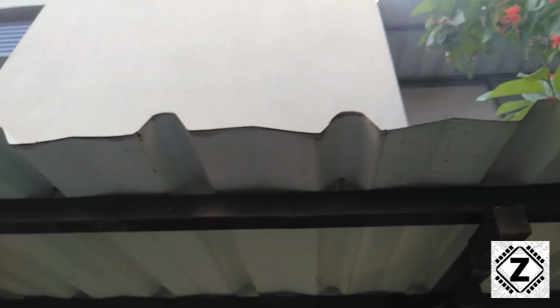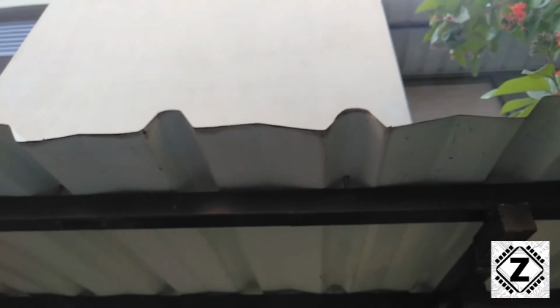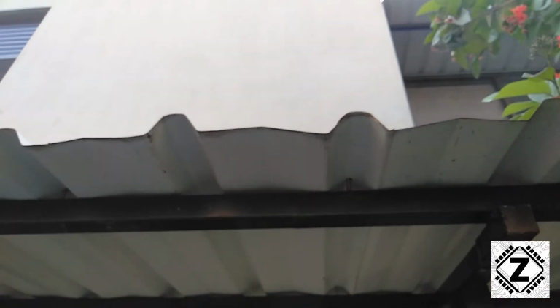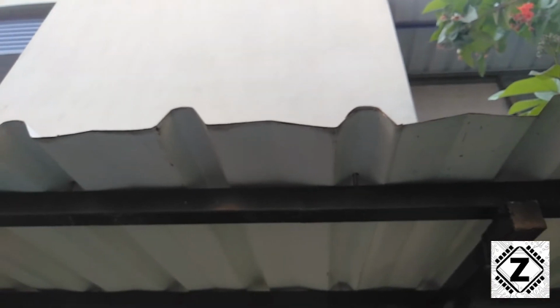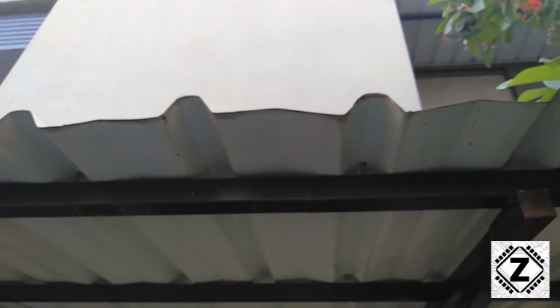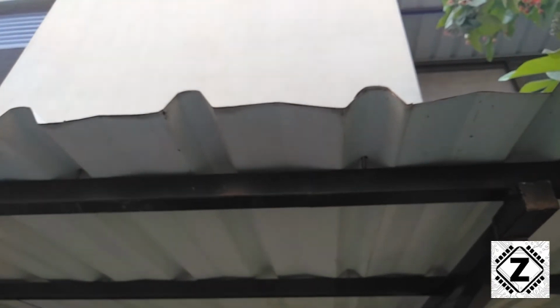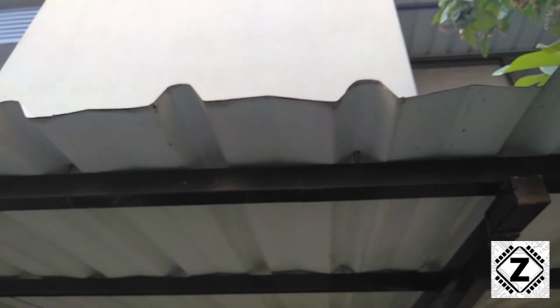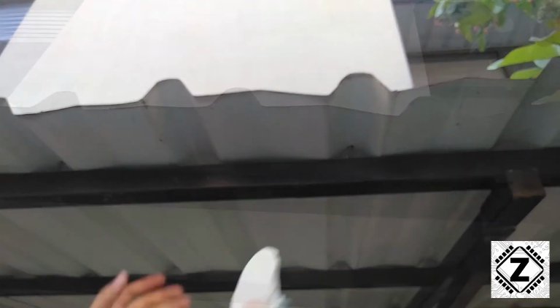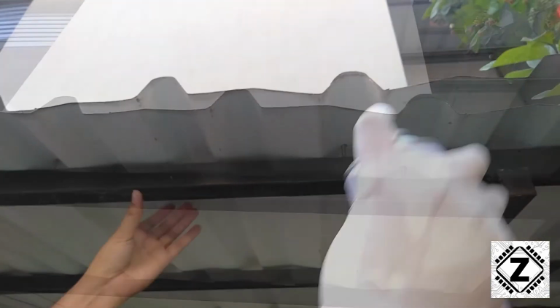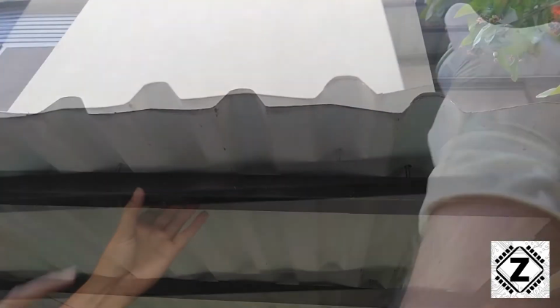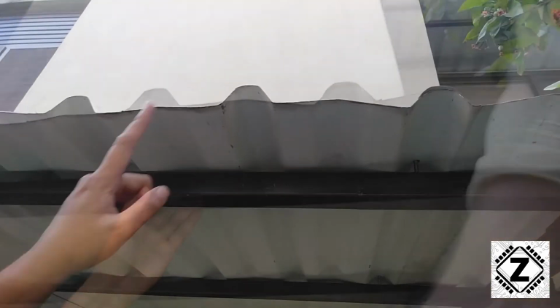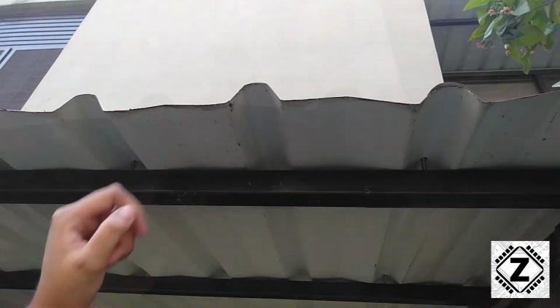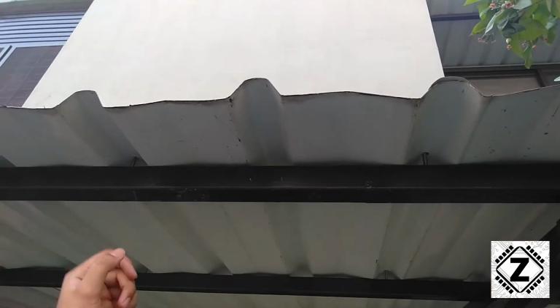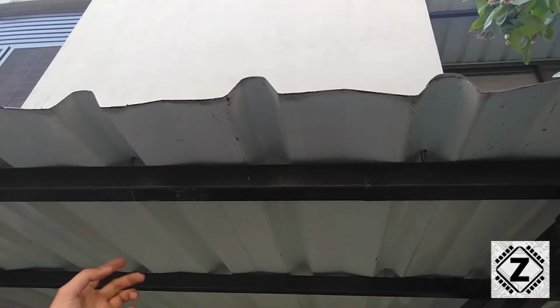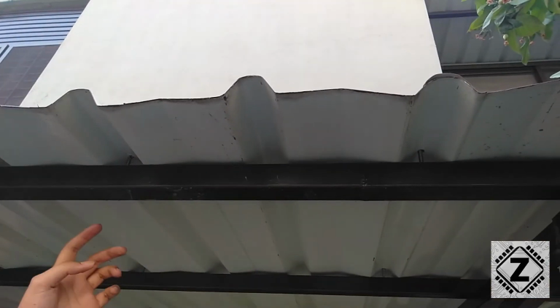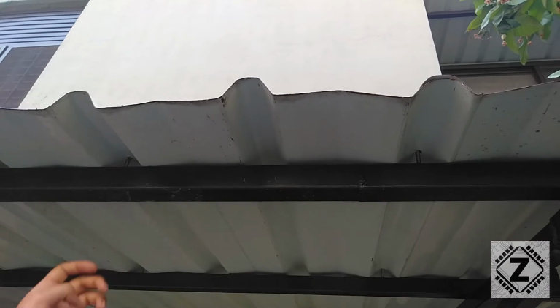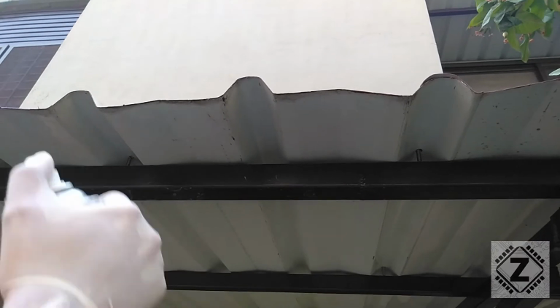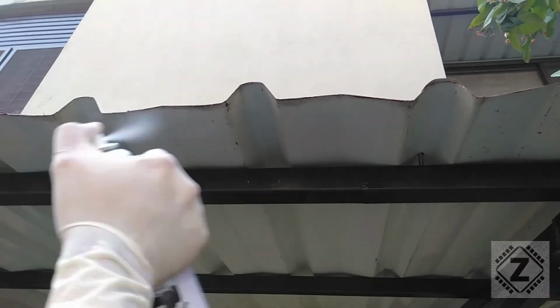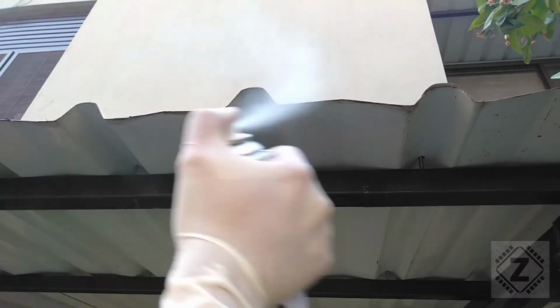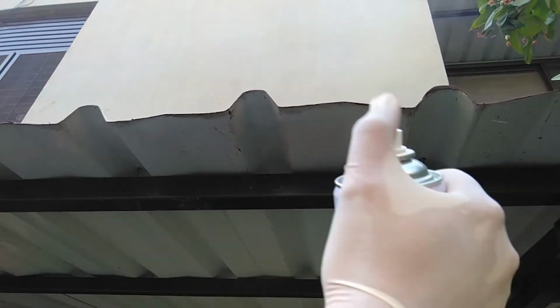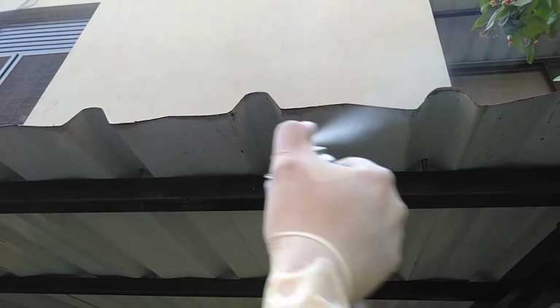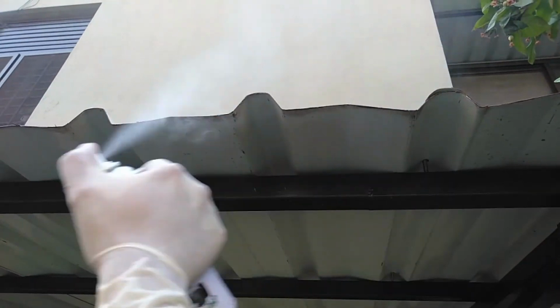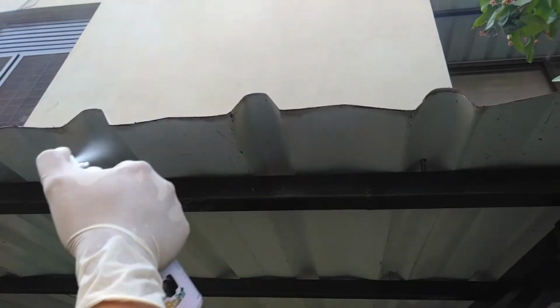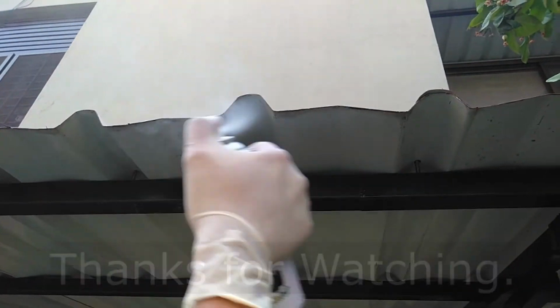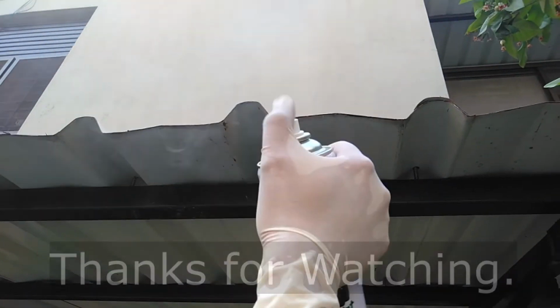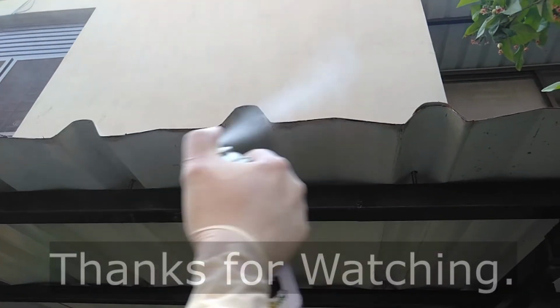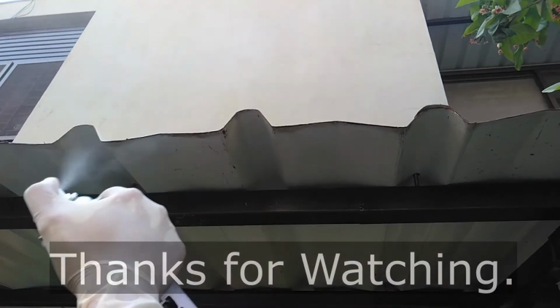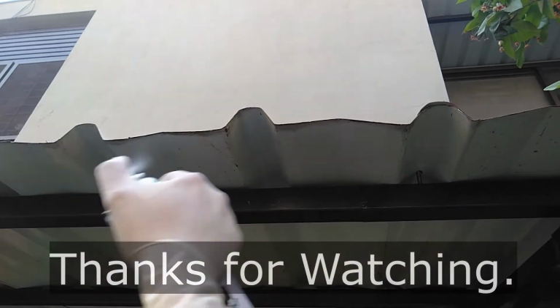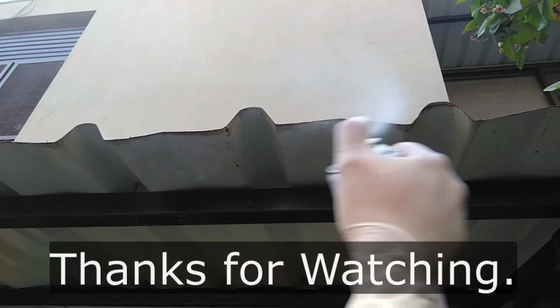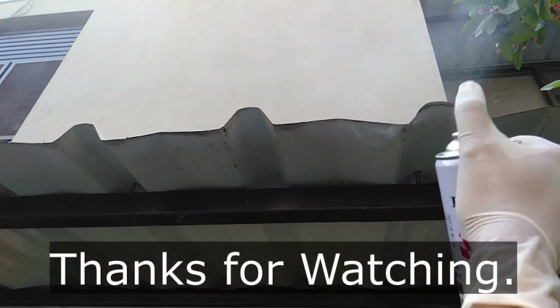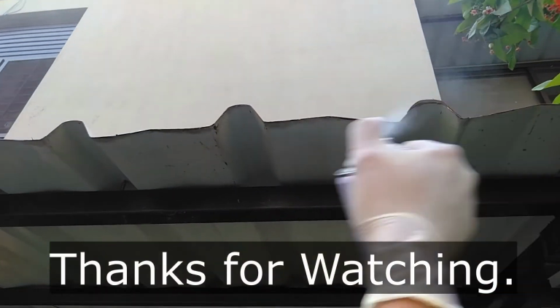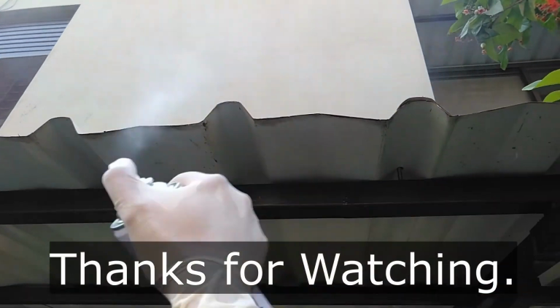So that is it for this video, guys. I hope your sheds will stay beautiful. Have a nice day!